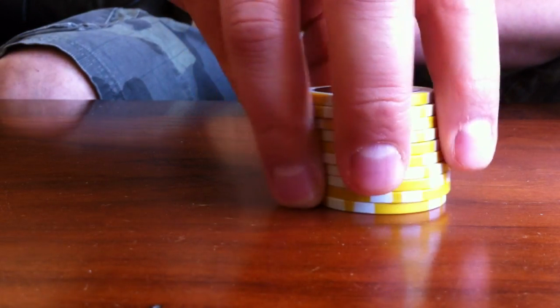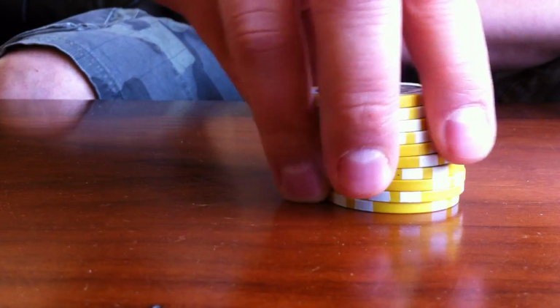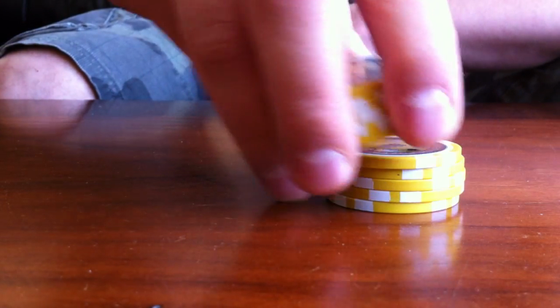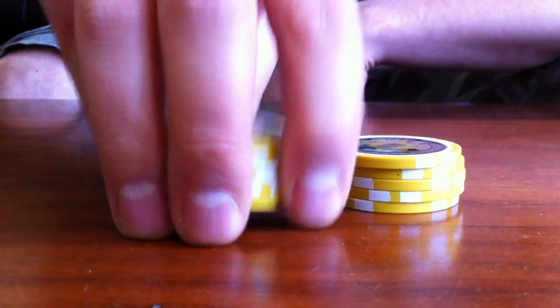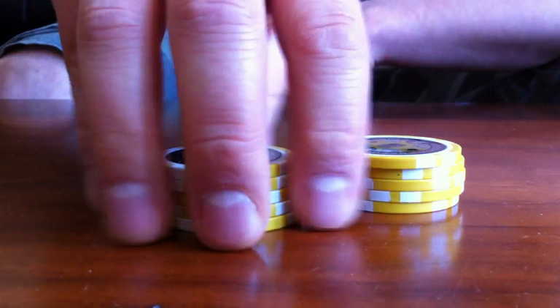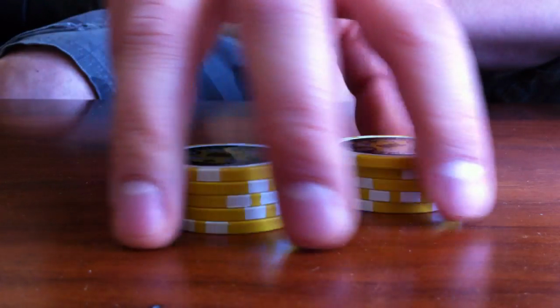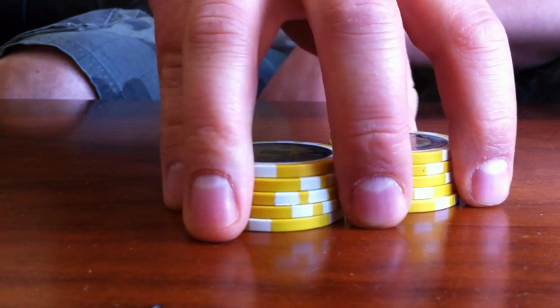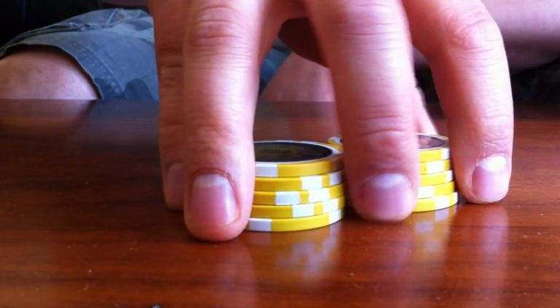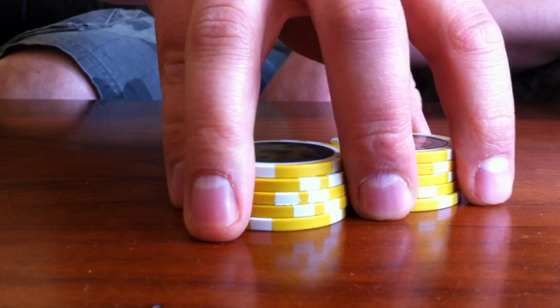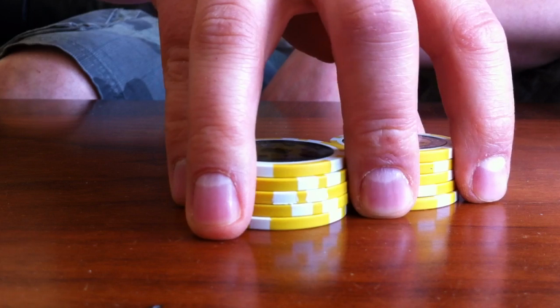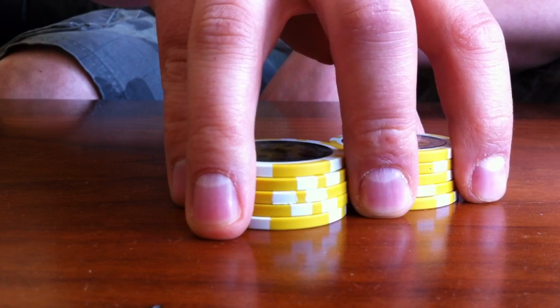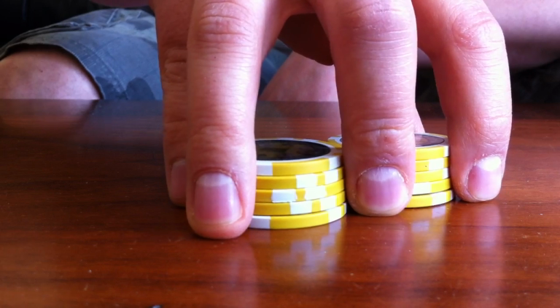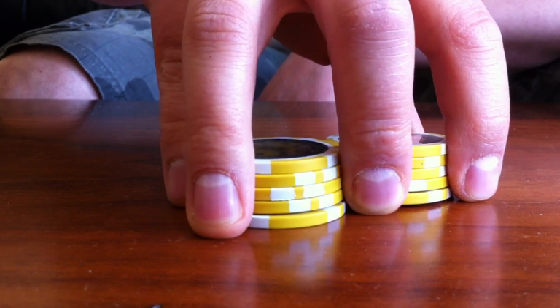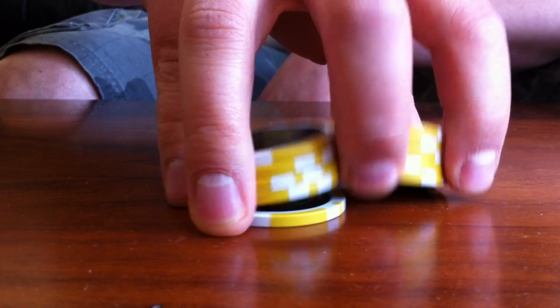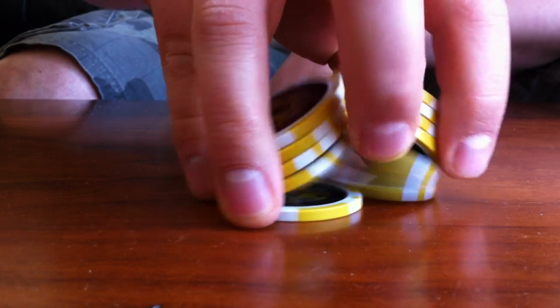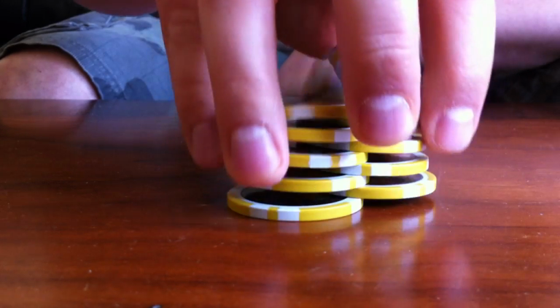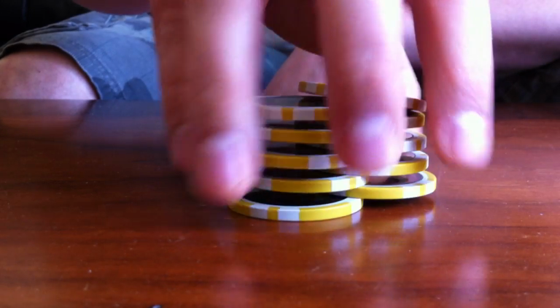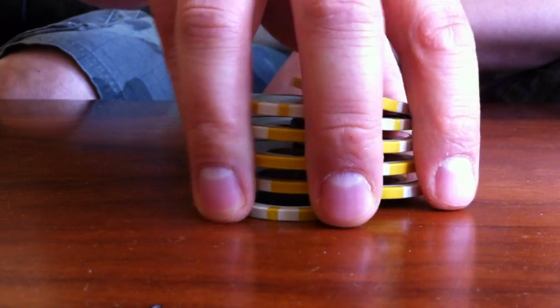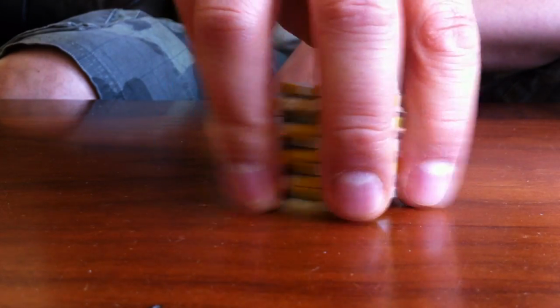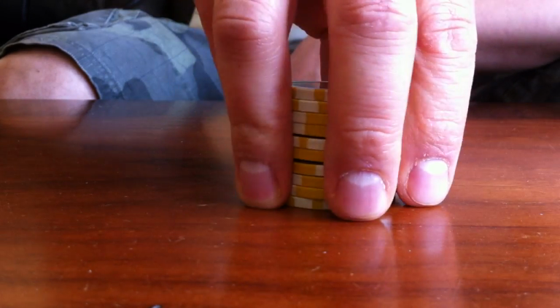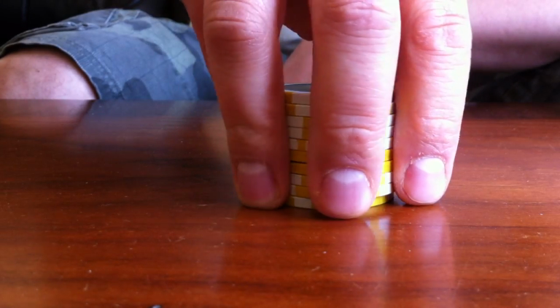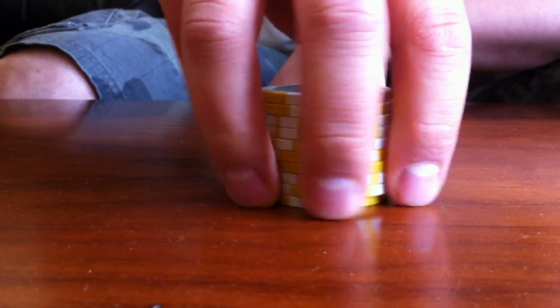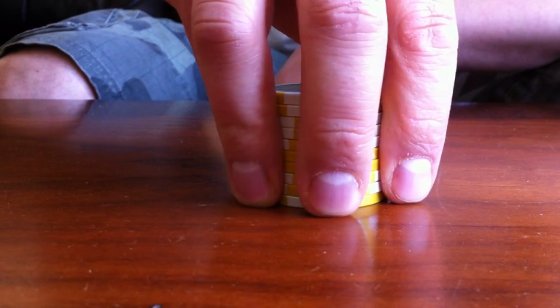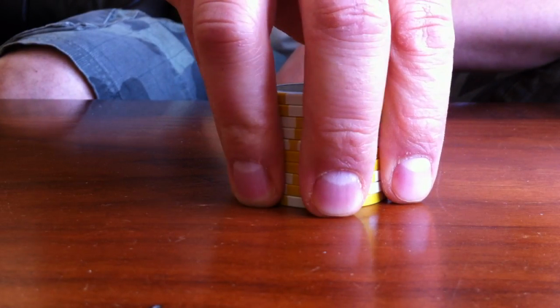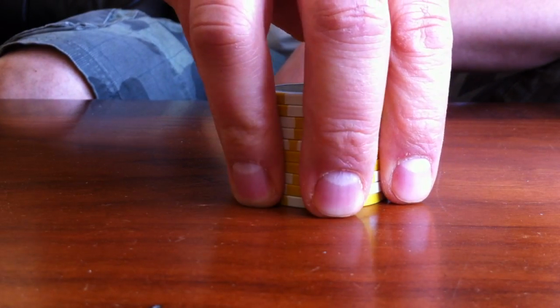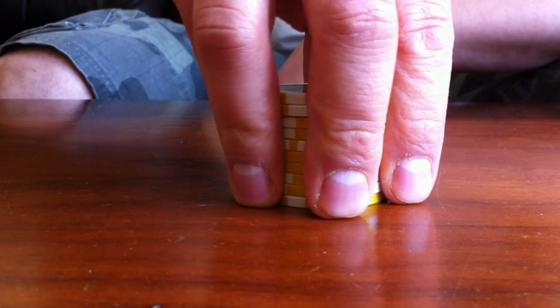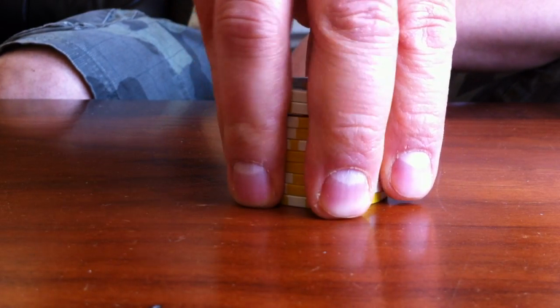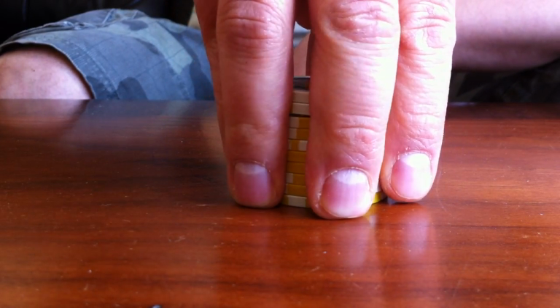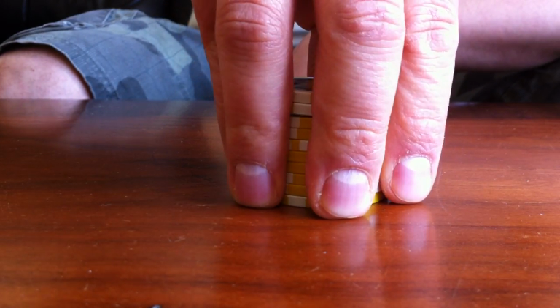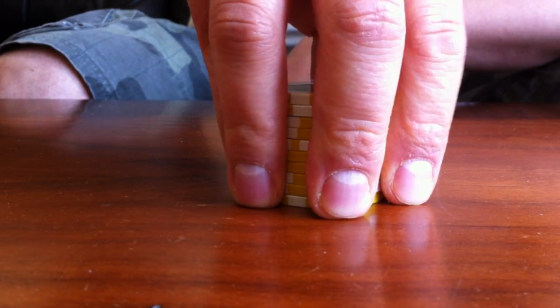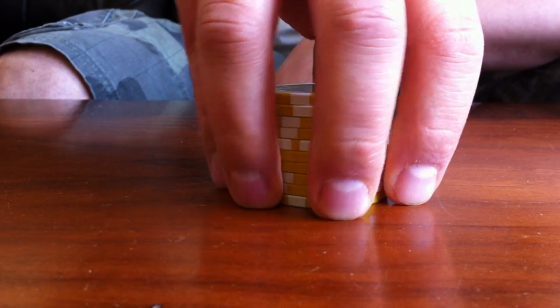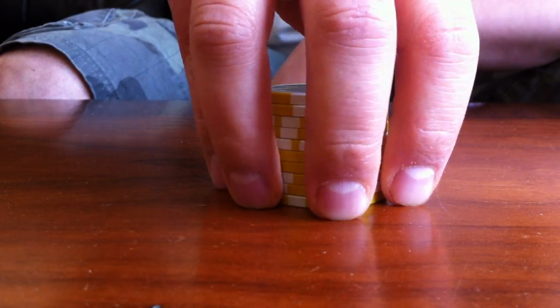So there you have it, the shuffle. Keep on practicing and good luck.